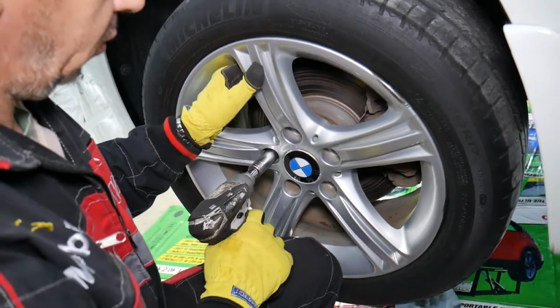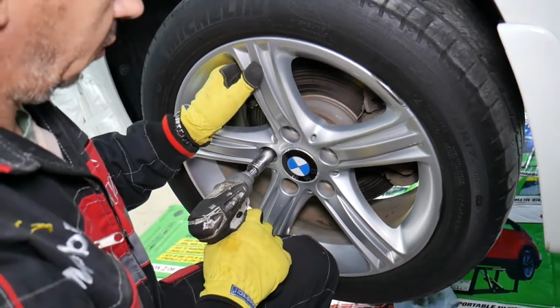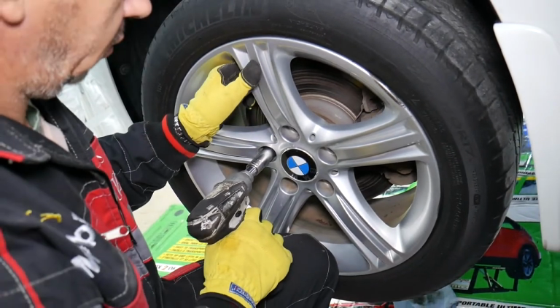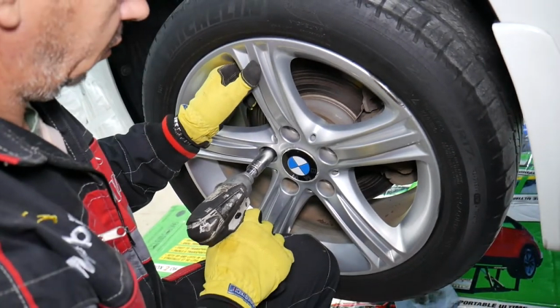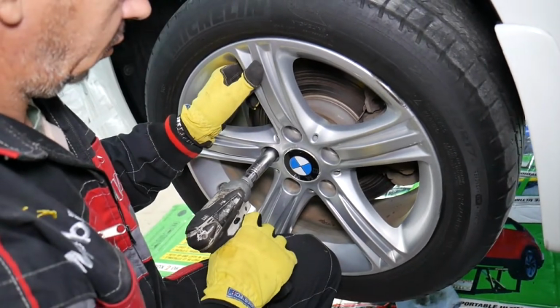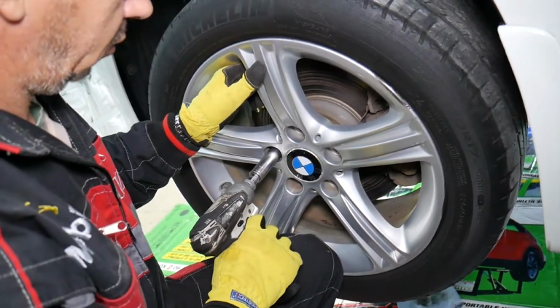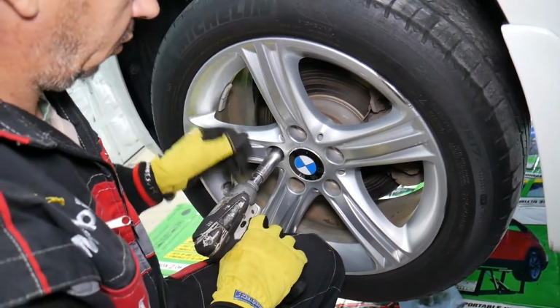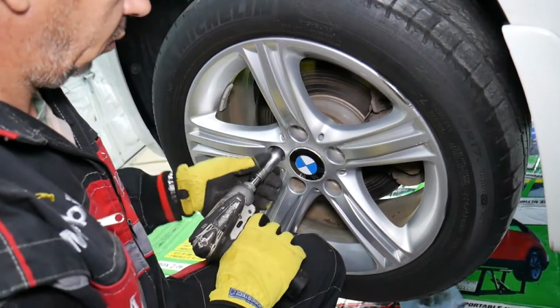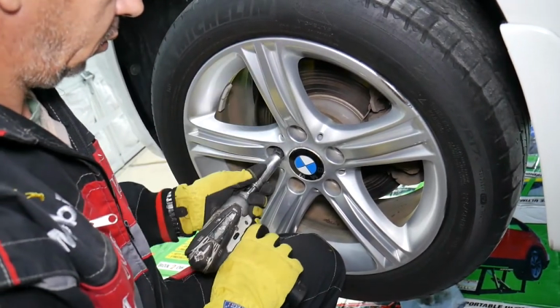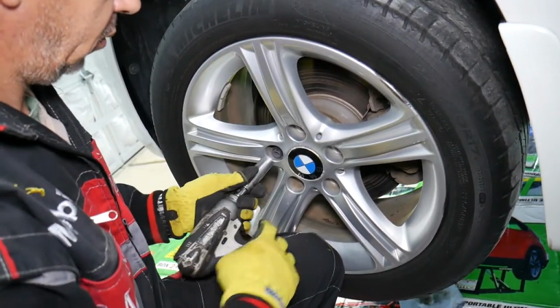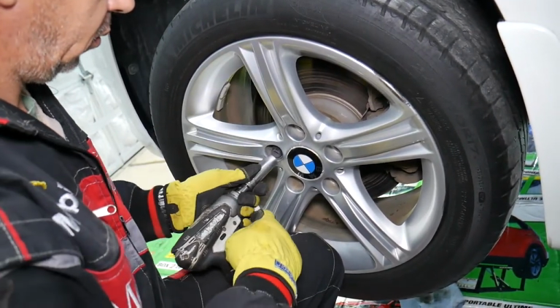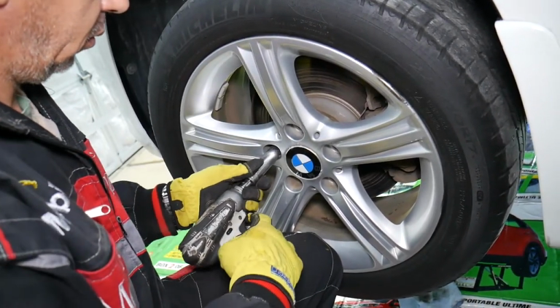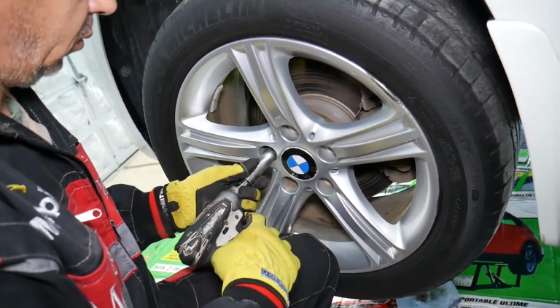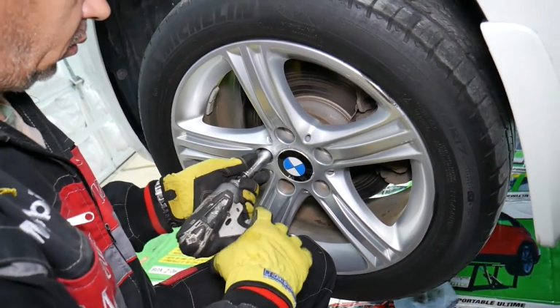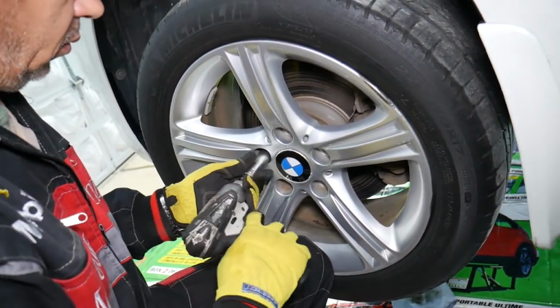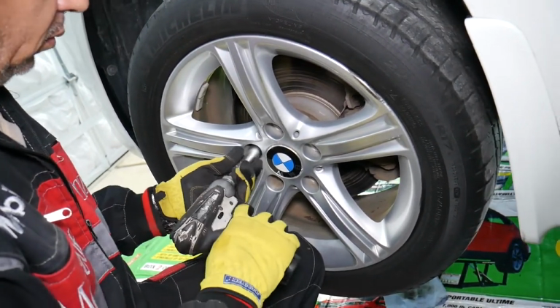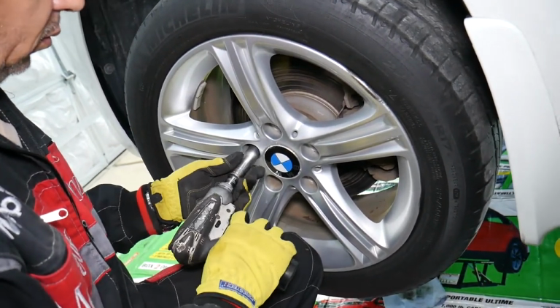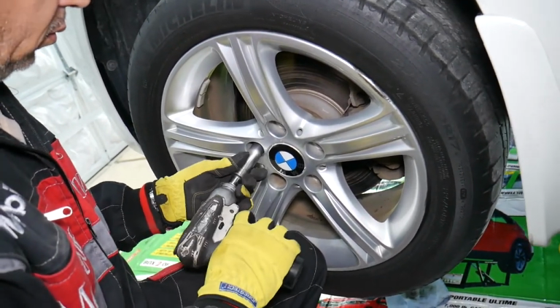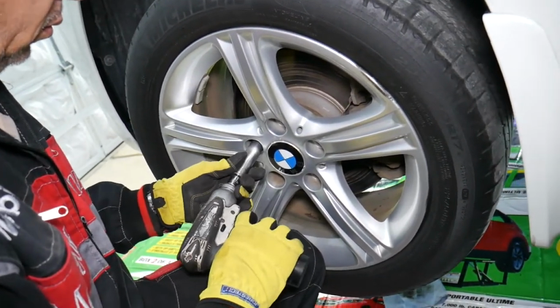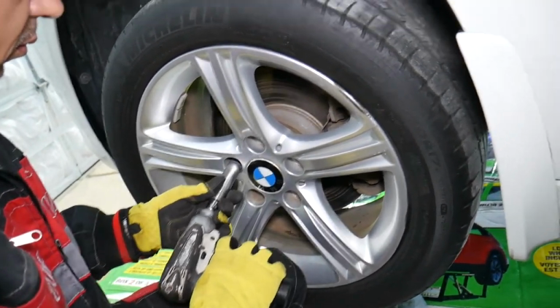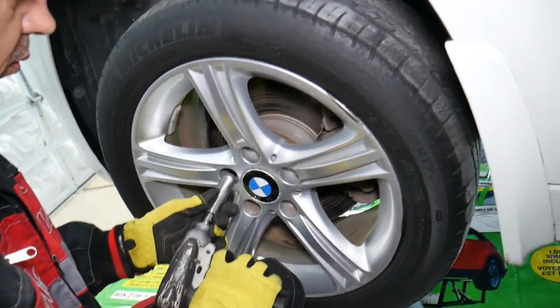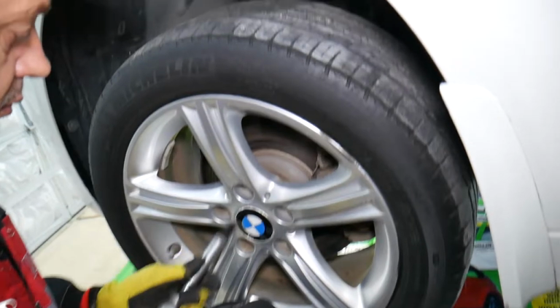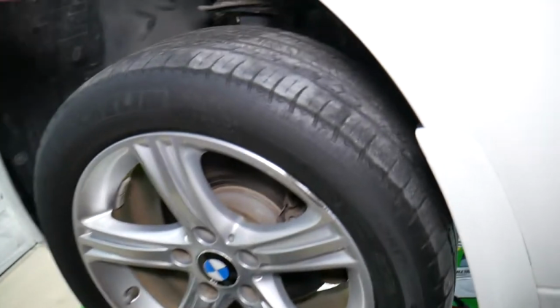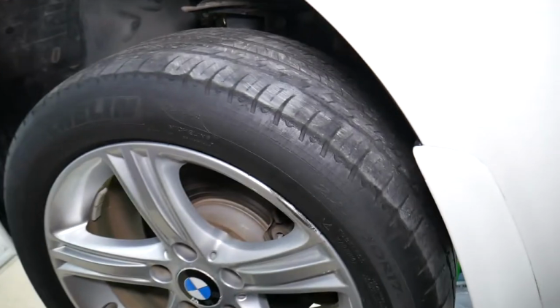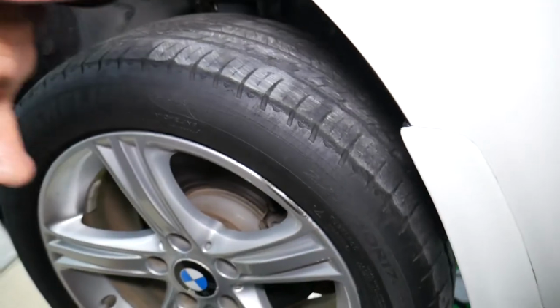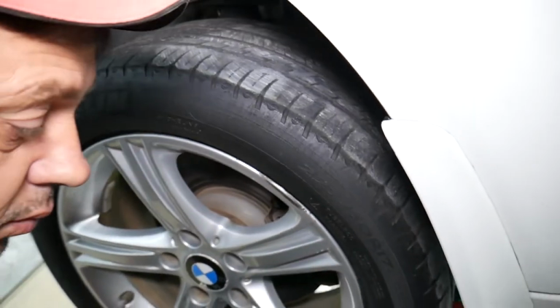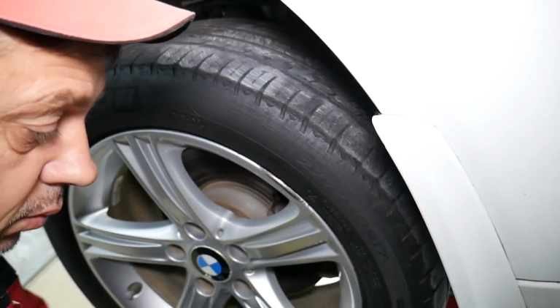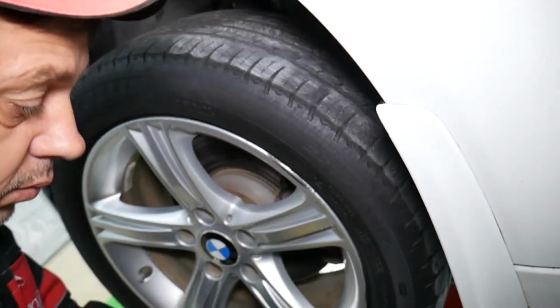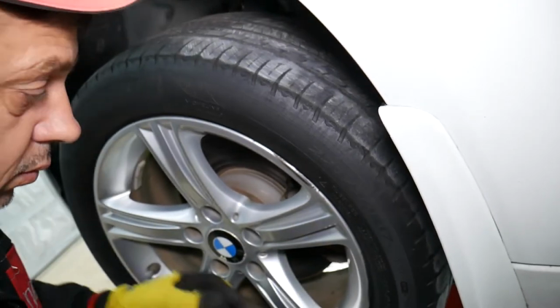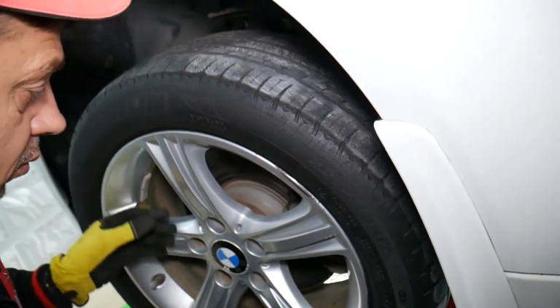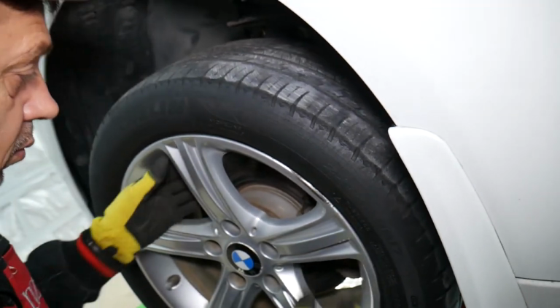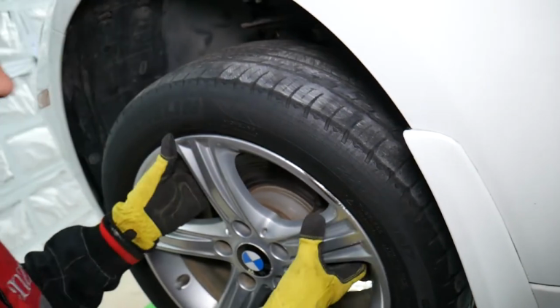On the last lug bolt, always hold the wheel because it can drop.